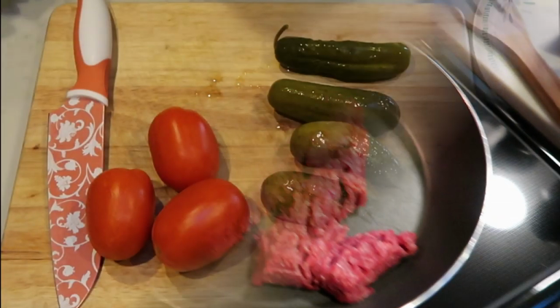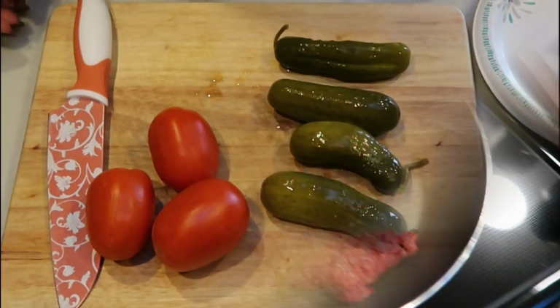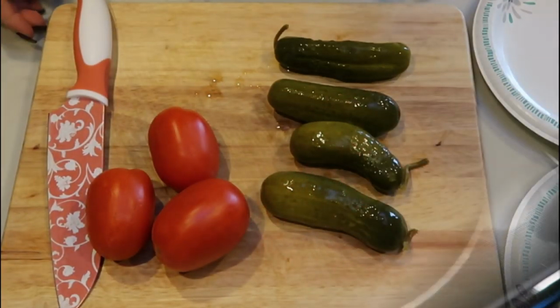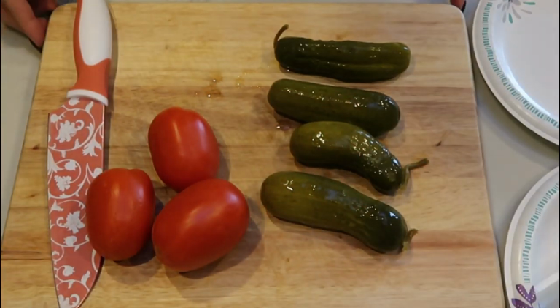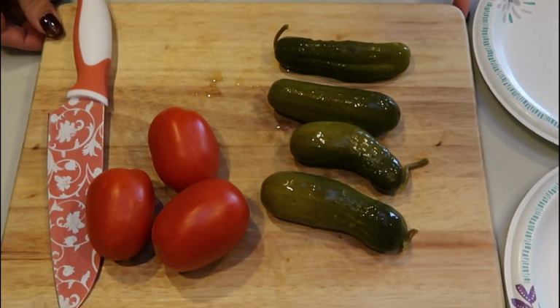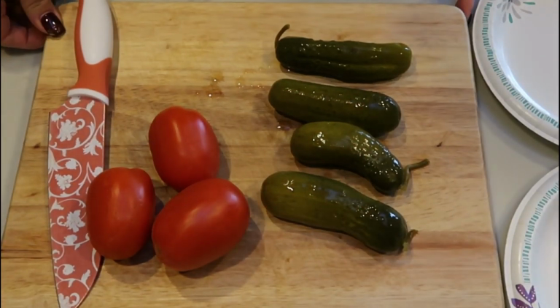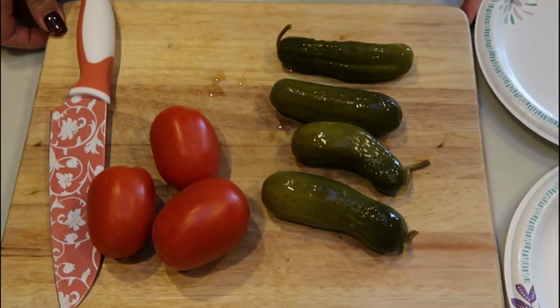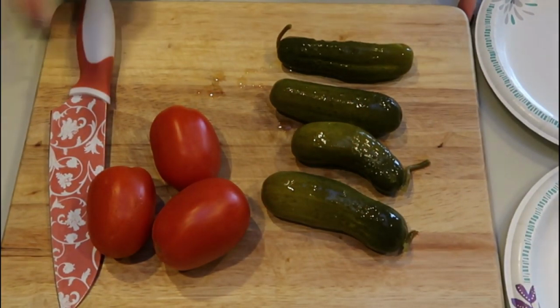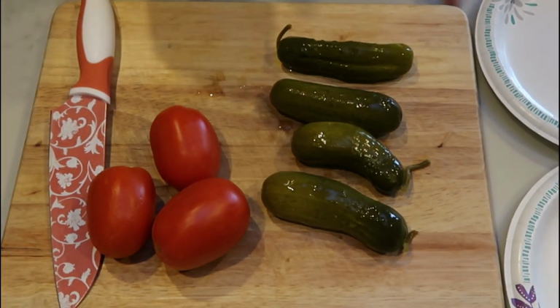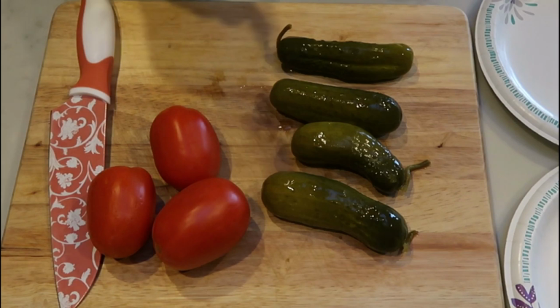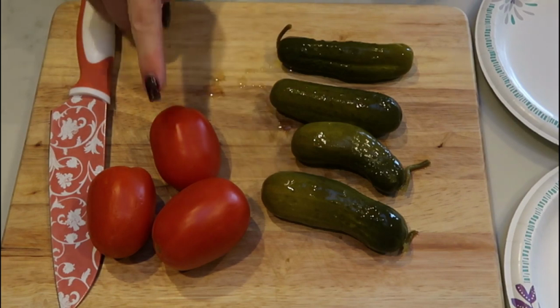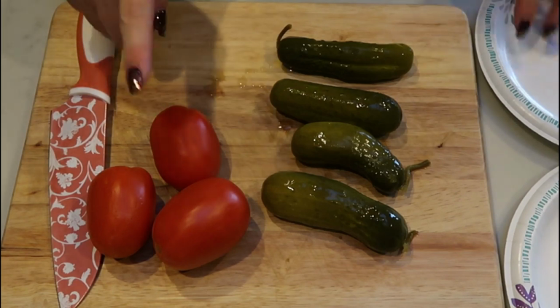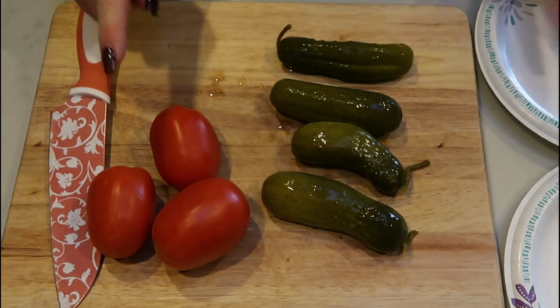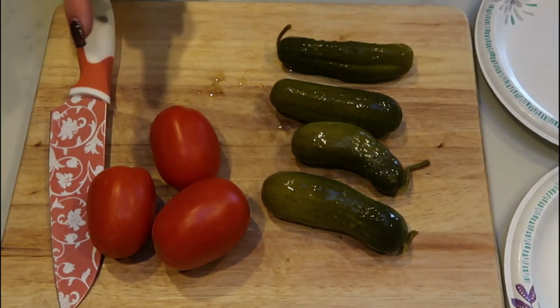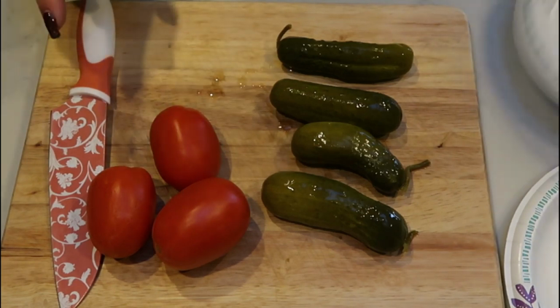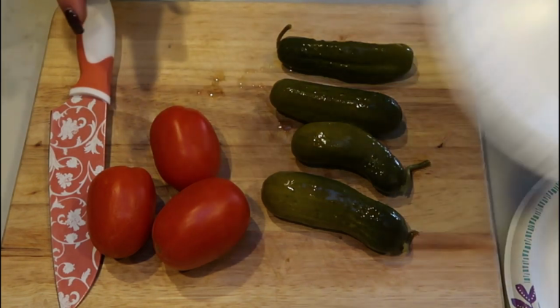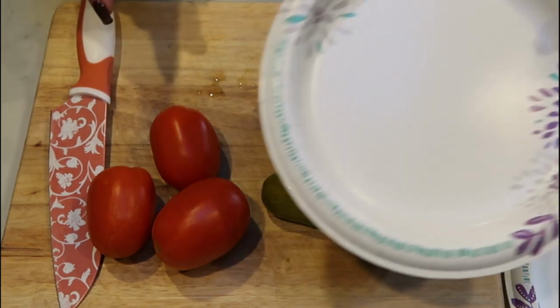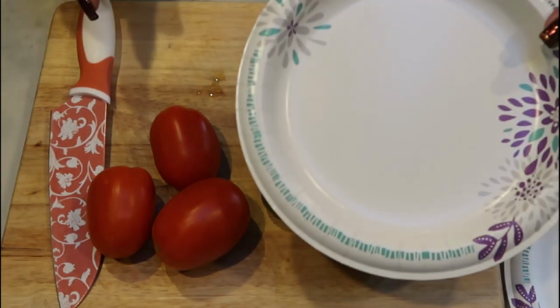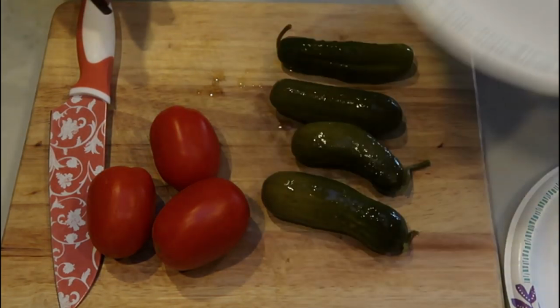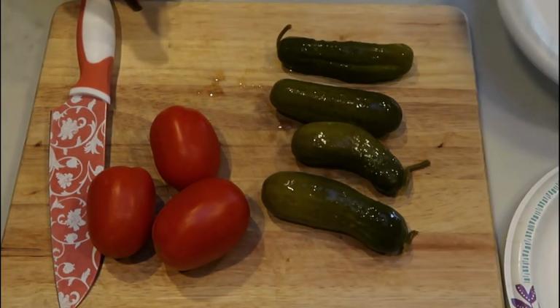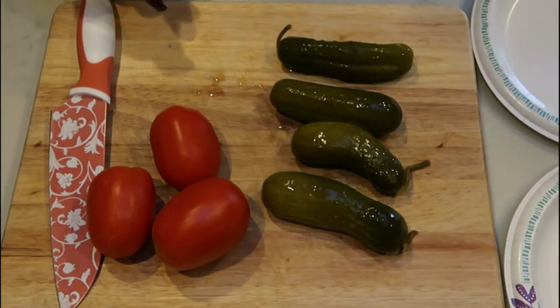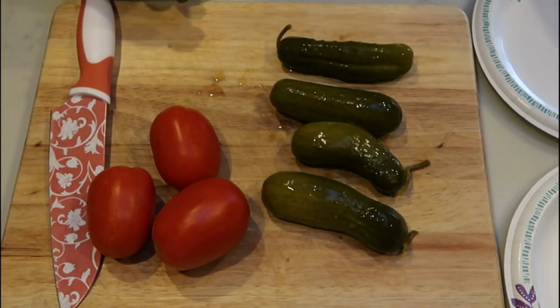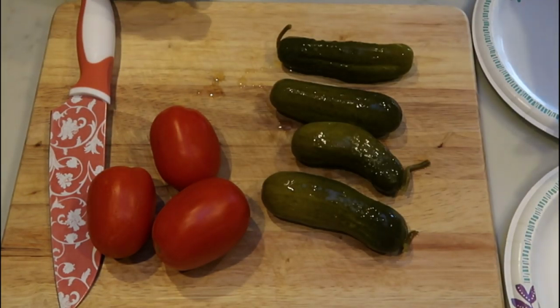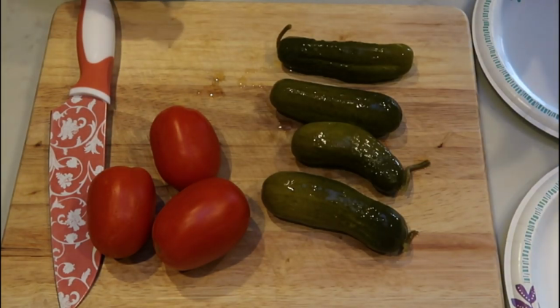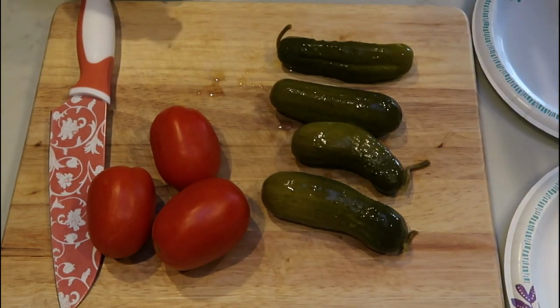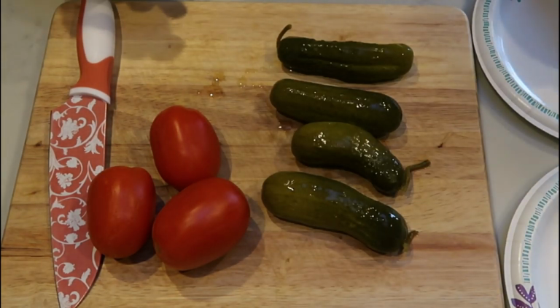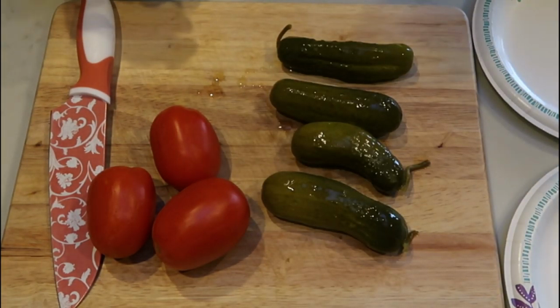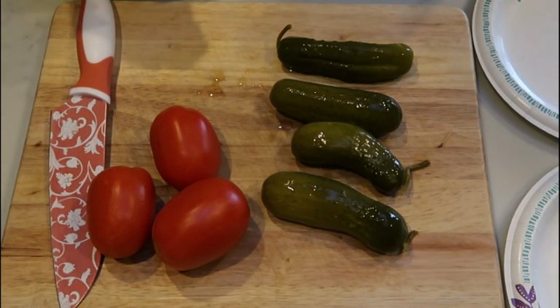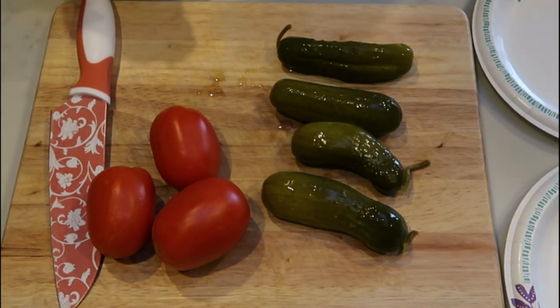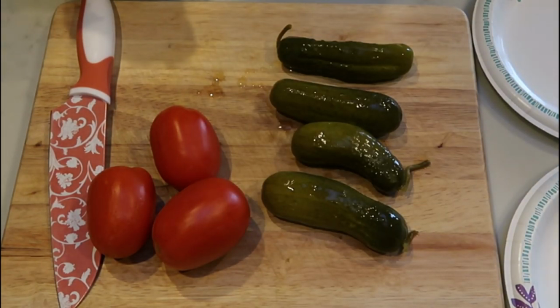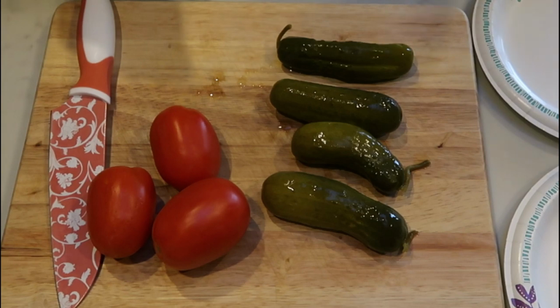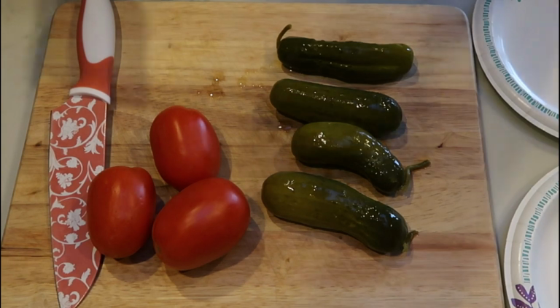So now we need to chop up our pickles and our tomatoes. I just have a couple of paper plates here — I'm going to put pickles on one and tomatoes on the other.